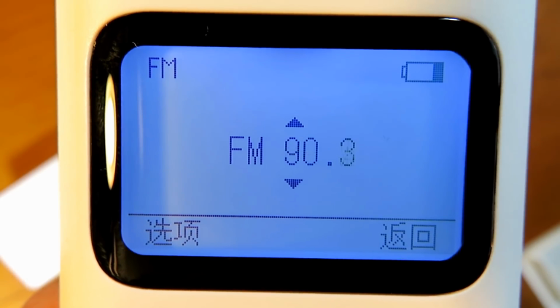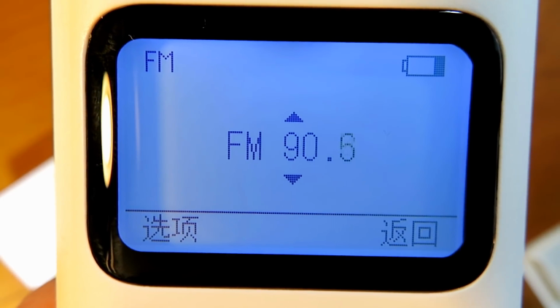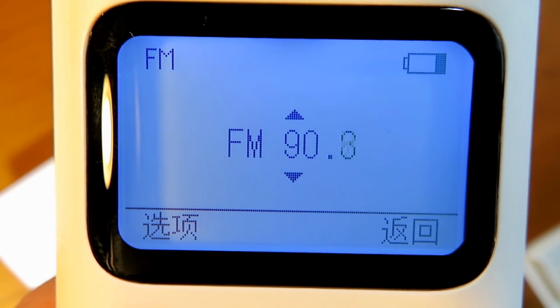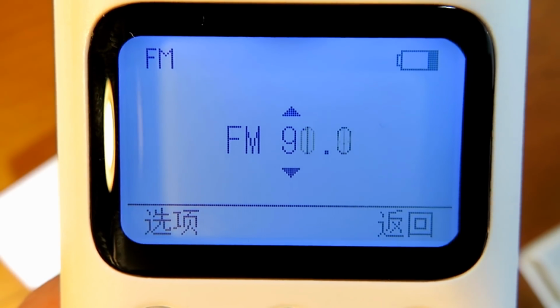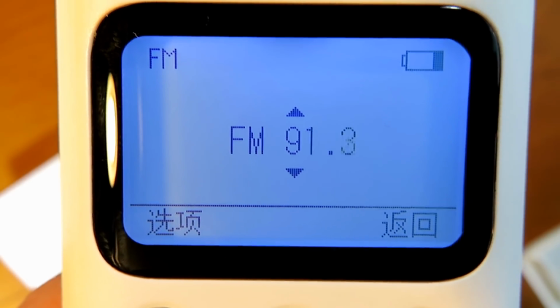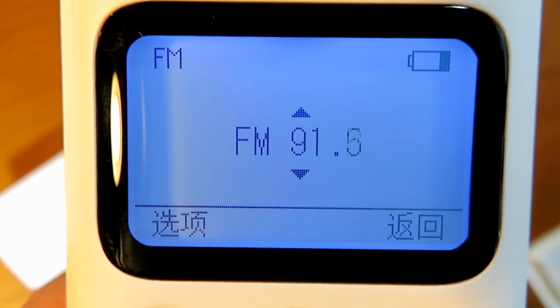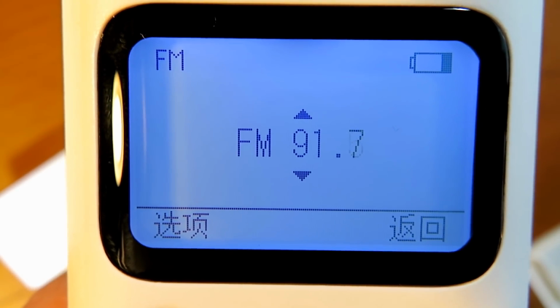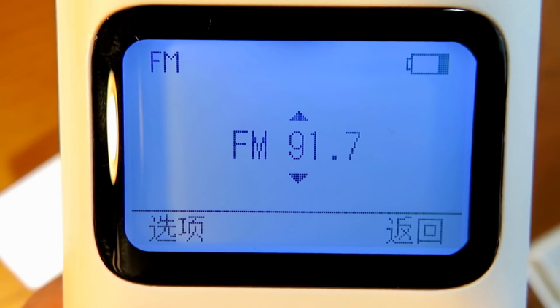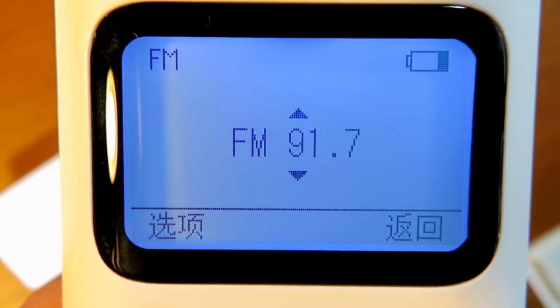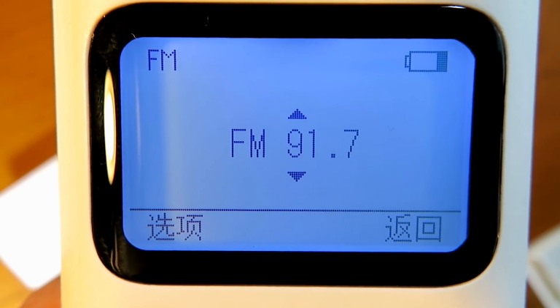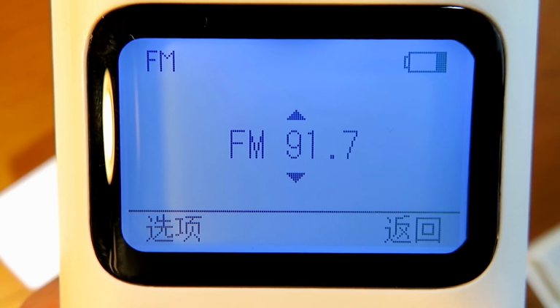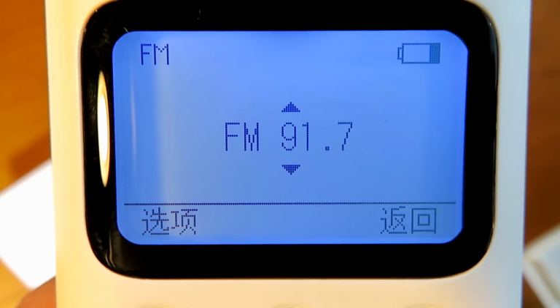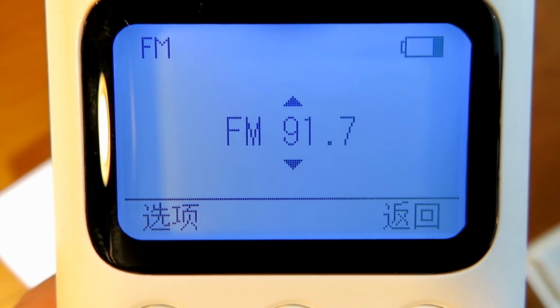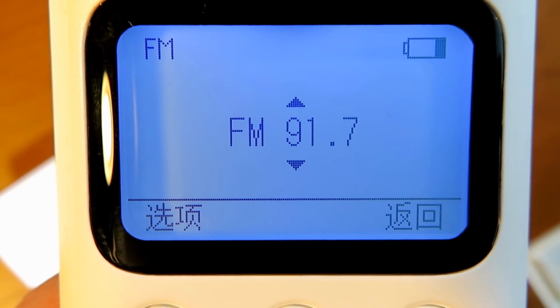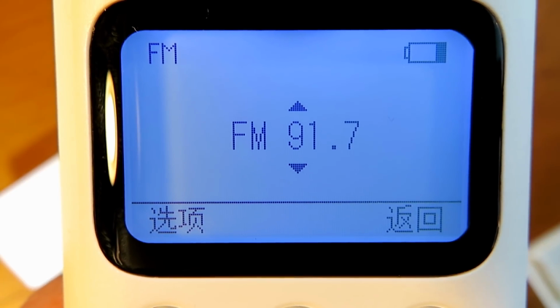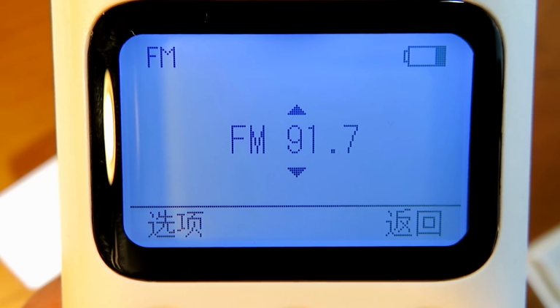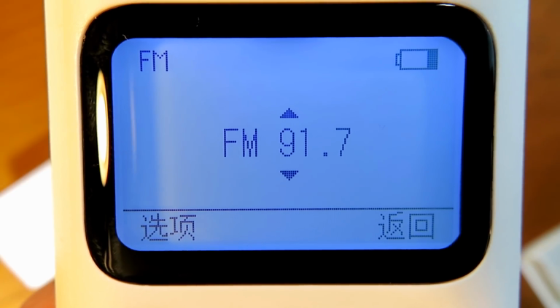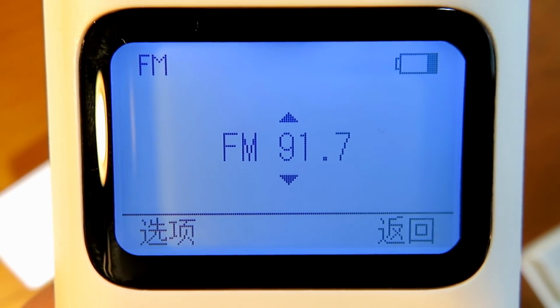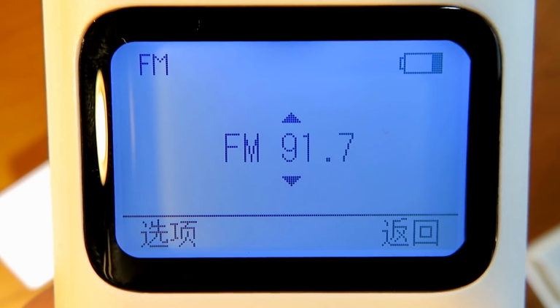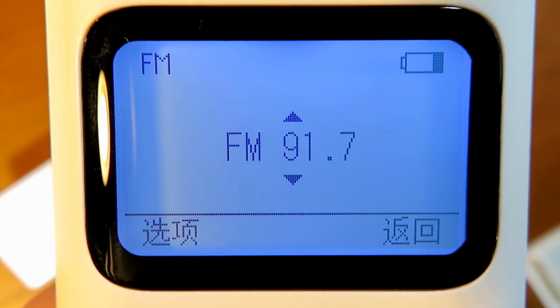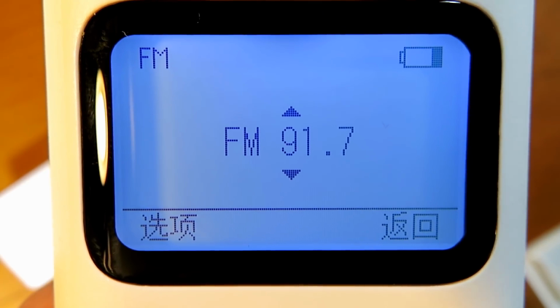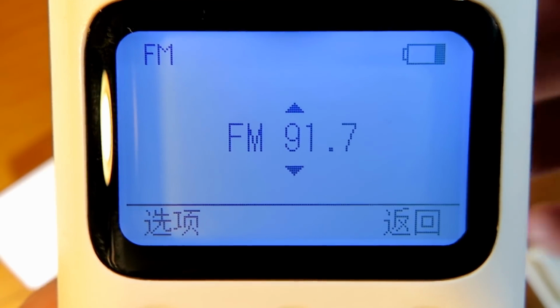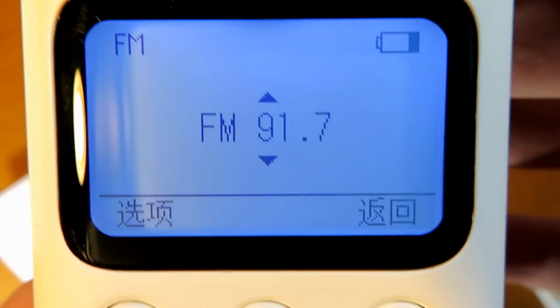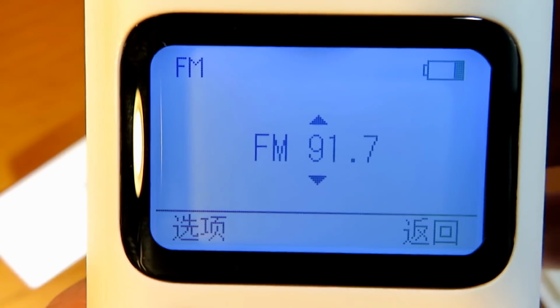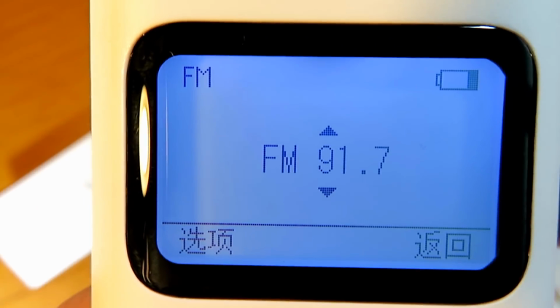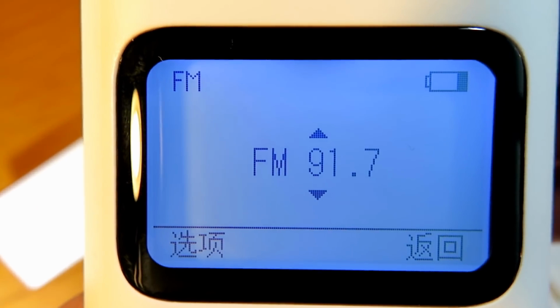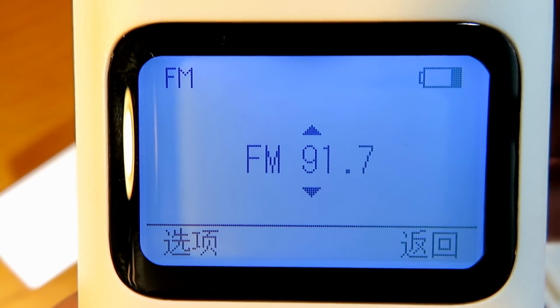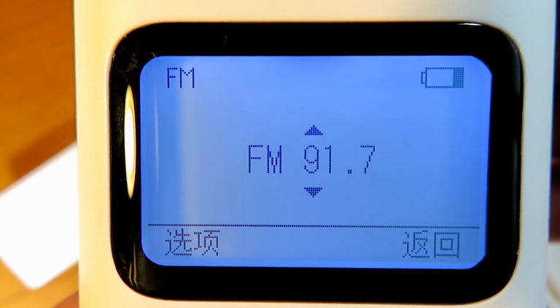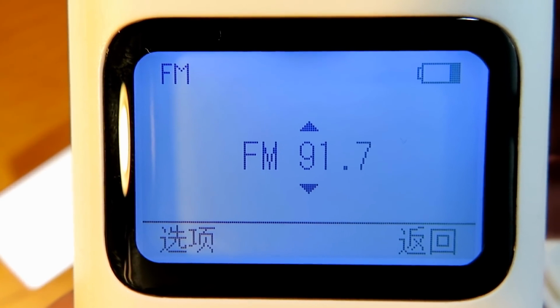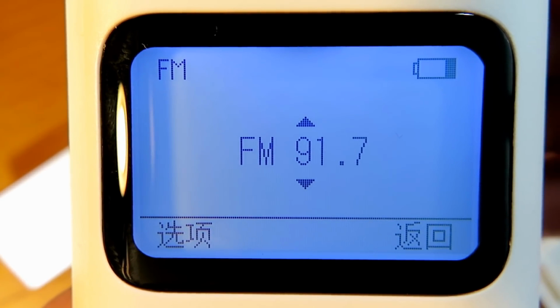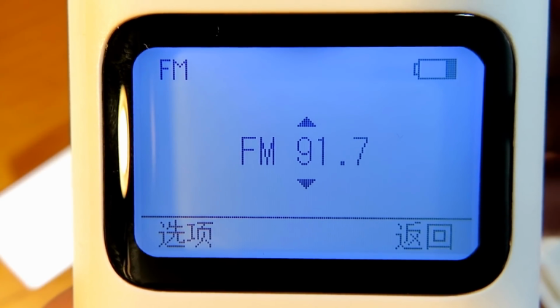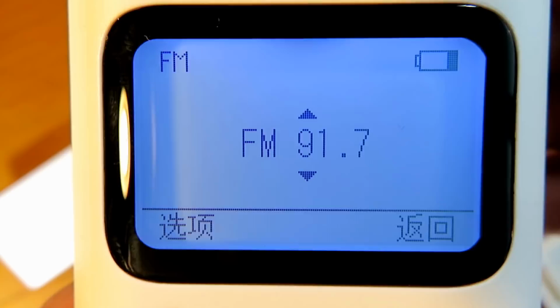A quick example of the radio. Actually, not a bad radio.